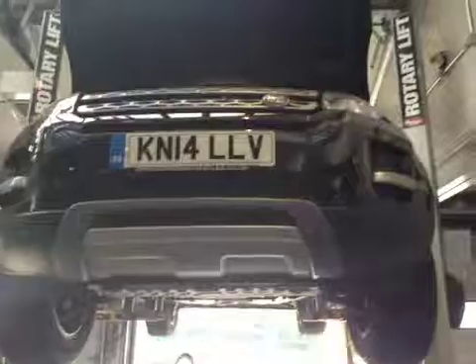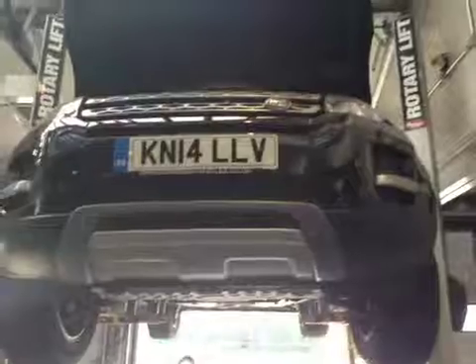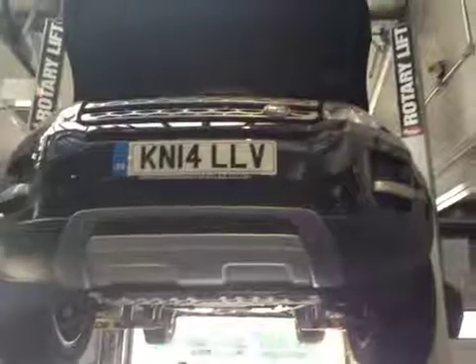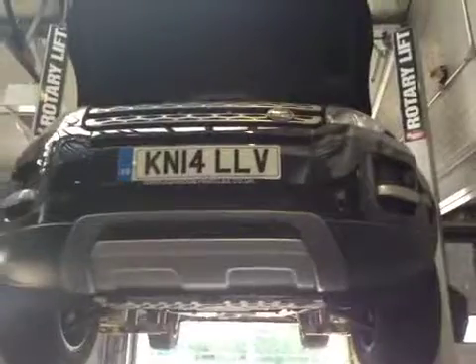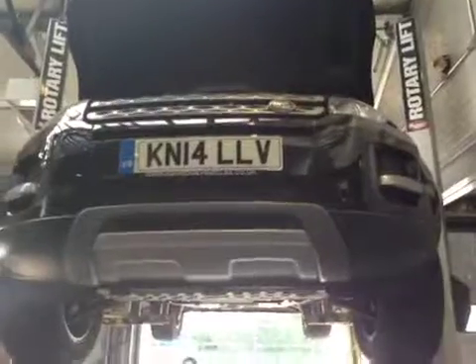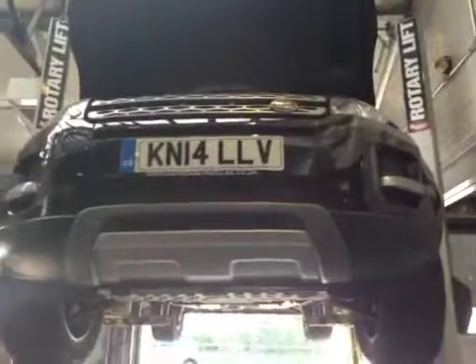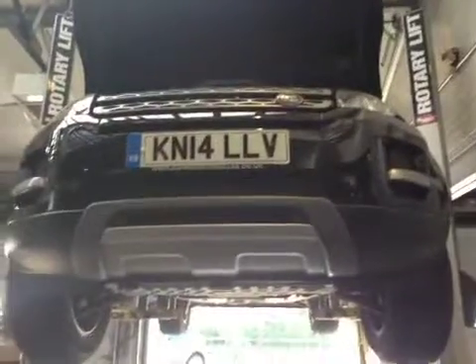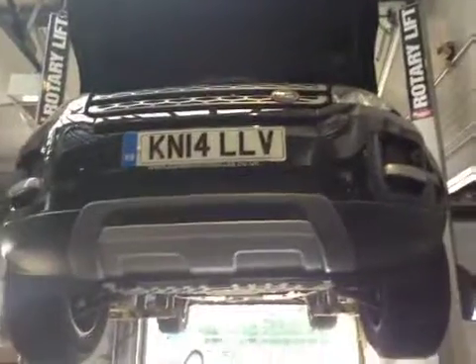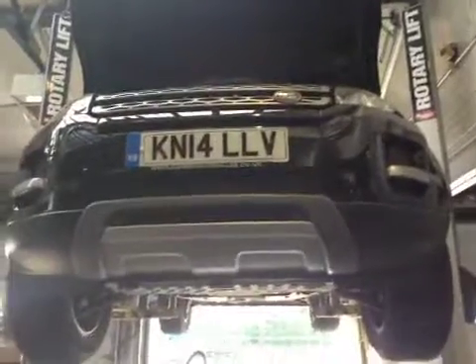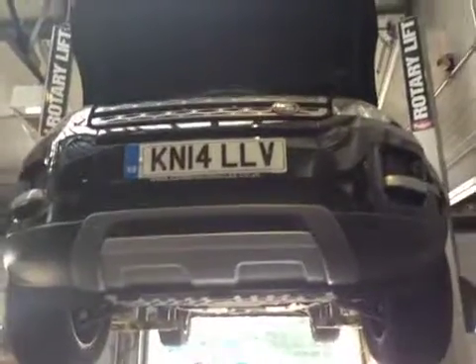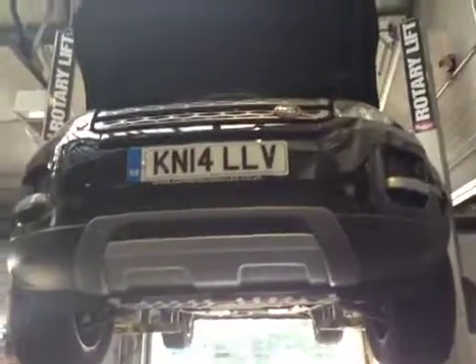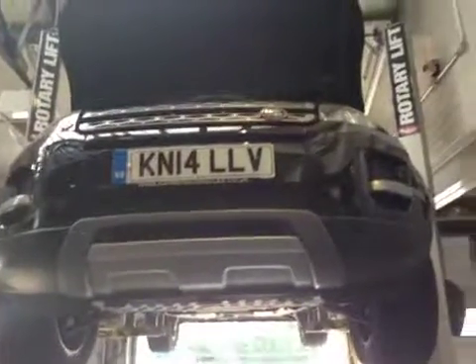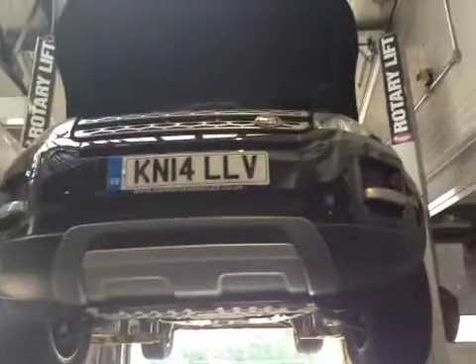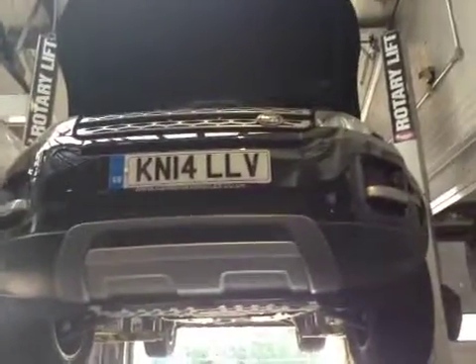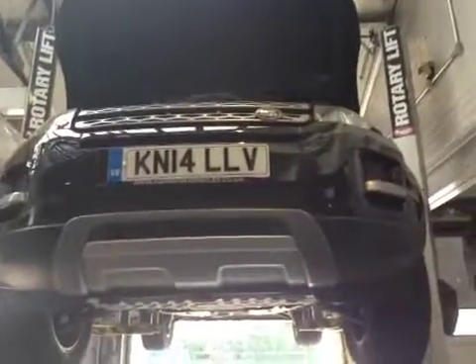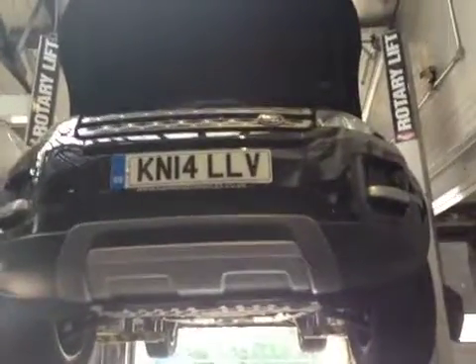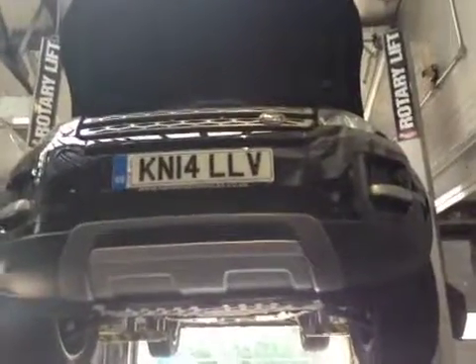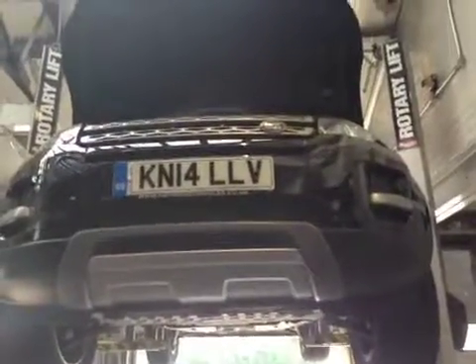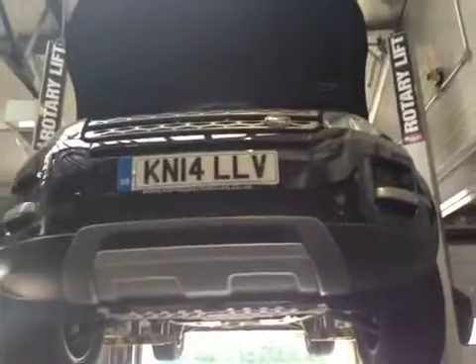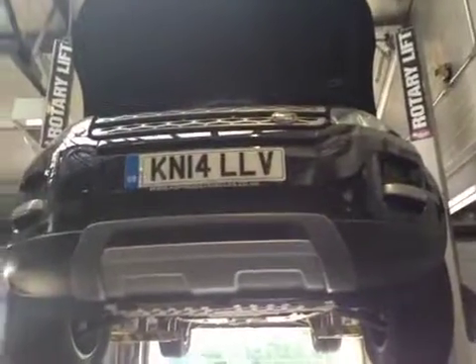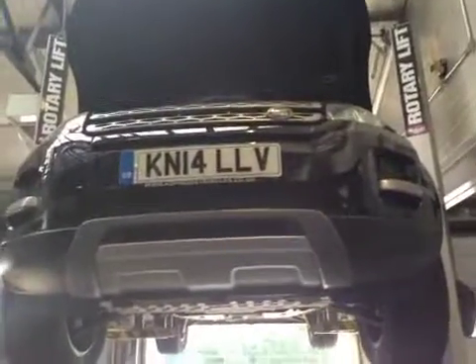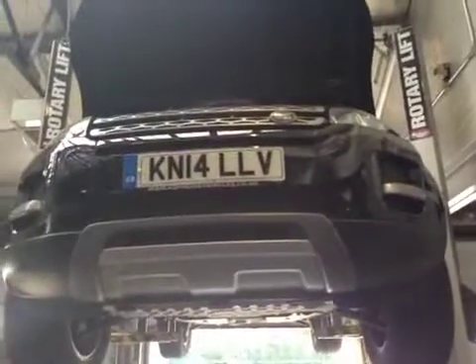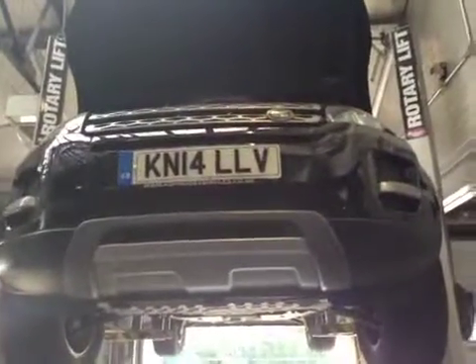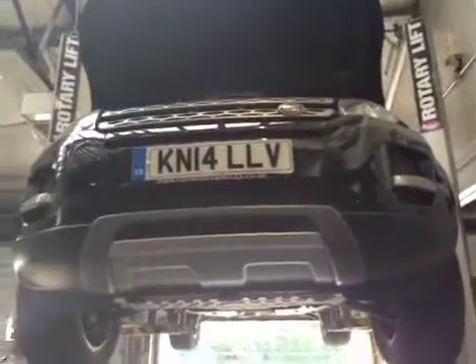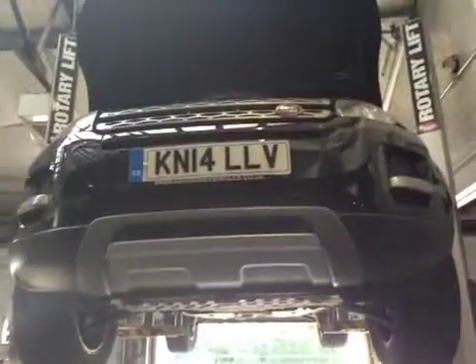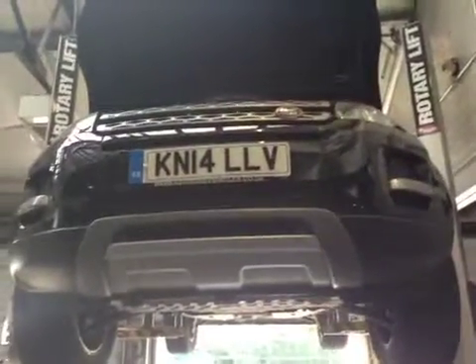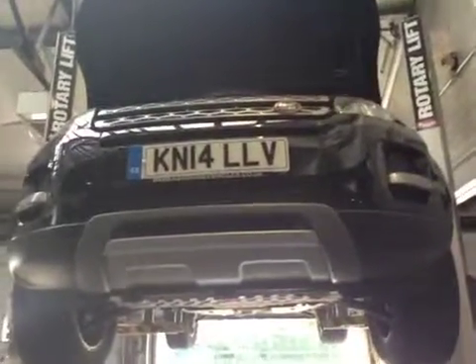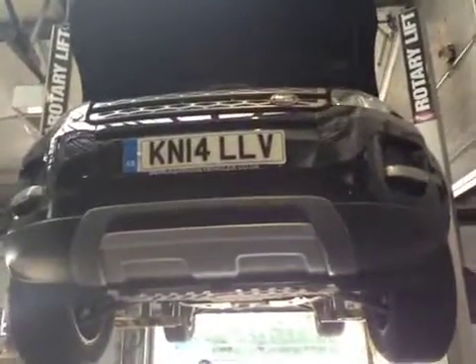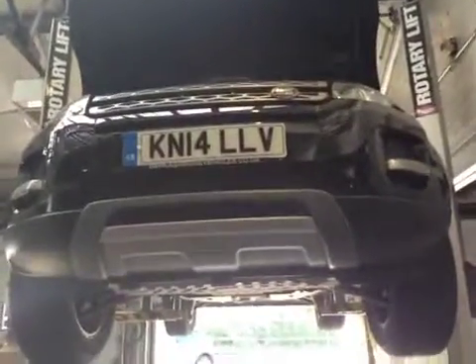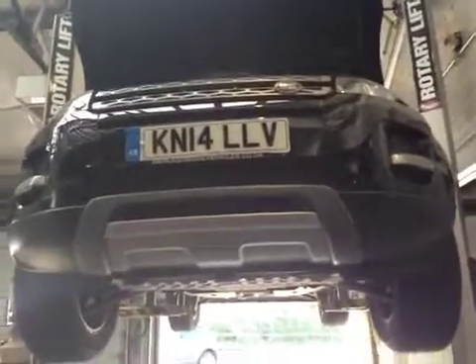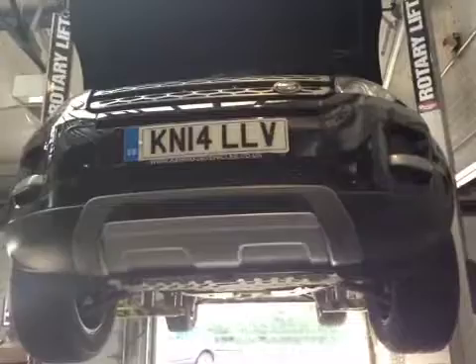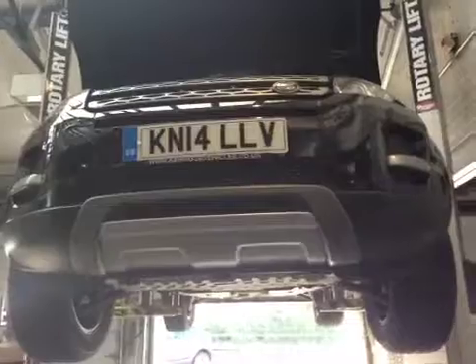Hello, my name's Satinder and I'll be your technician today, taking a few vehicle health check. Starting off on the front of the vehicle.